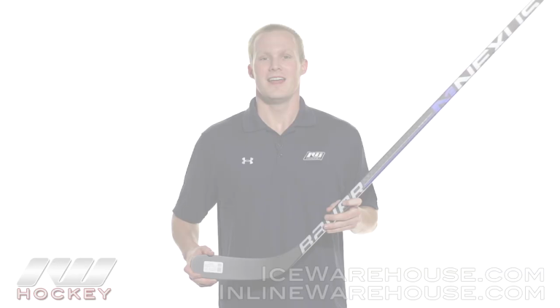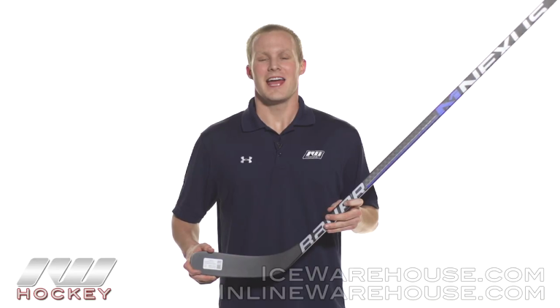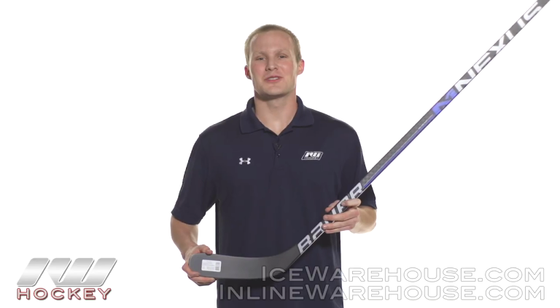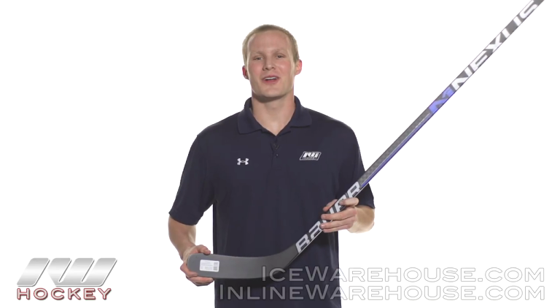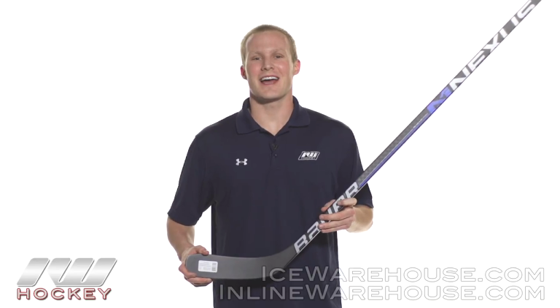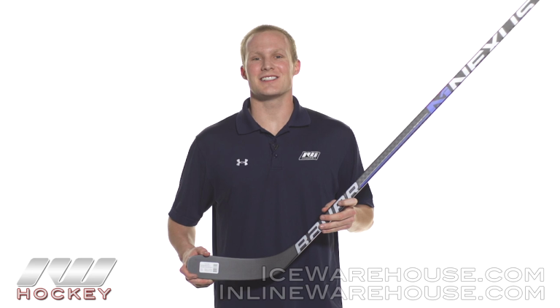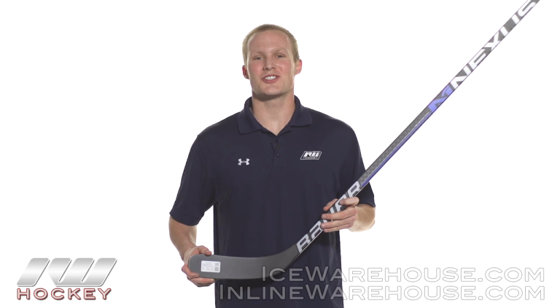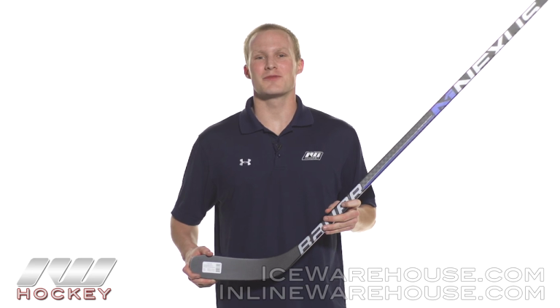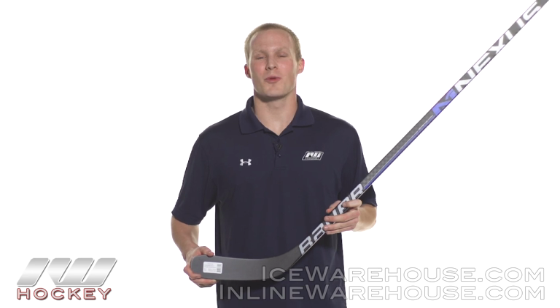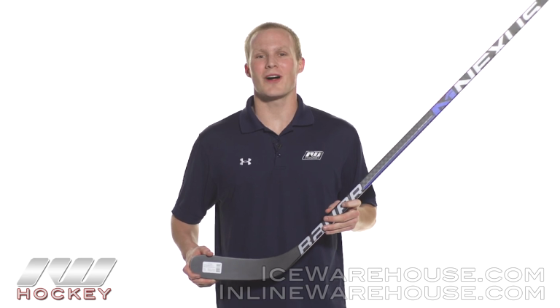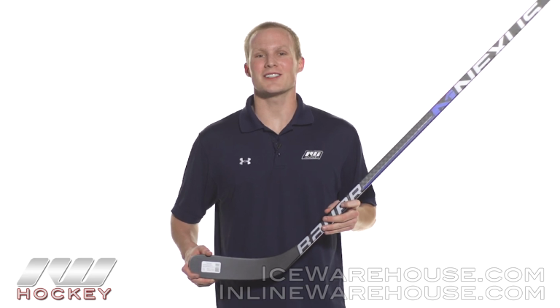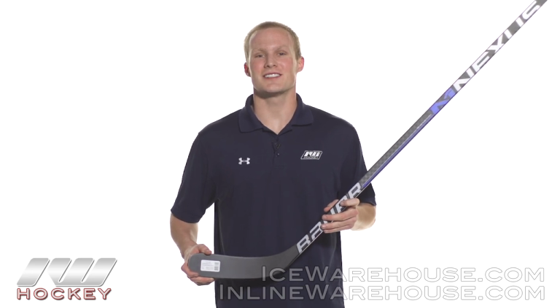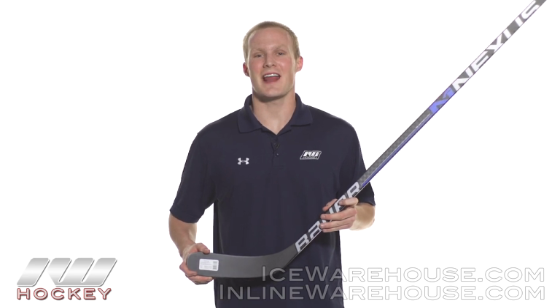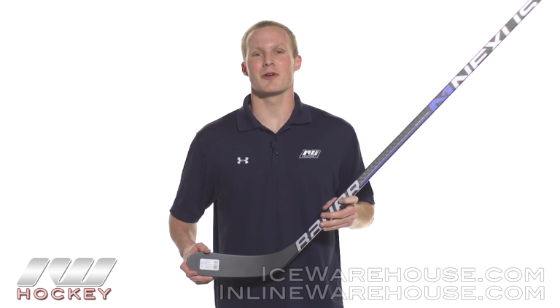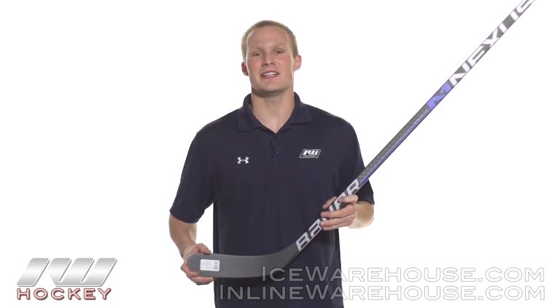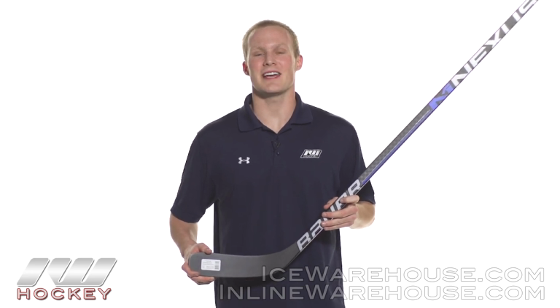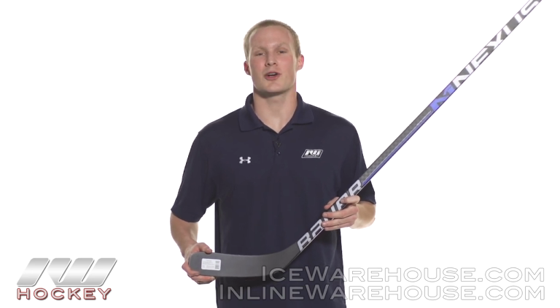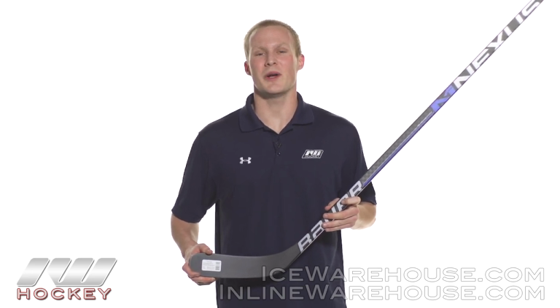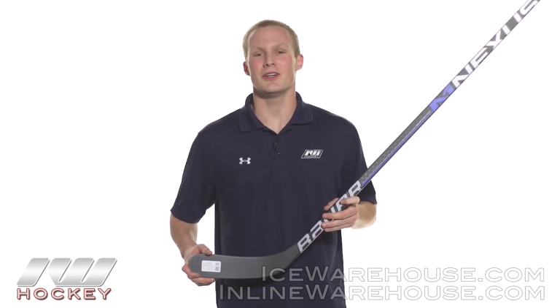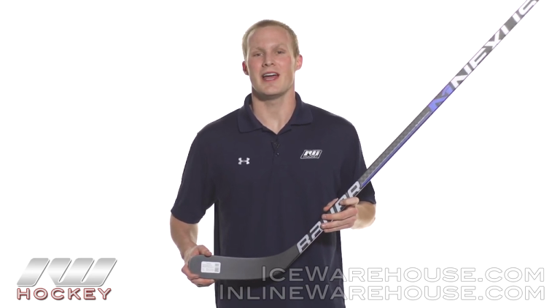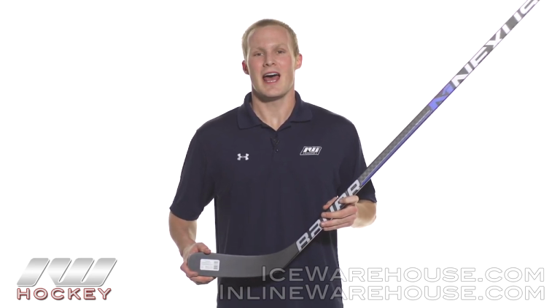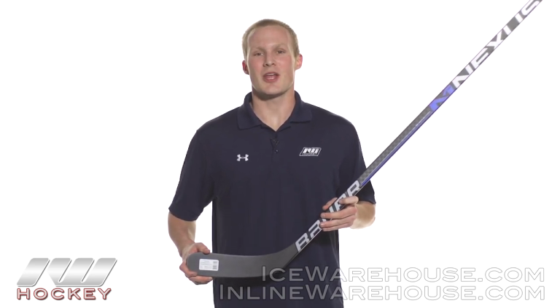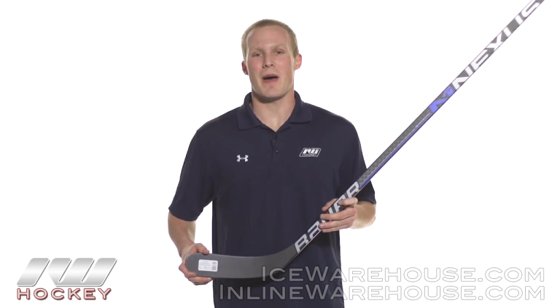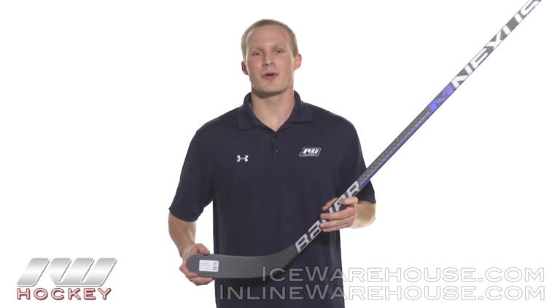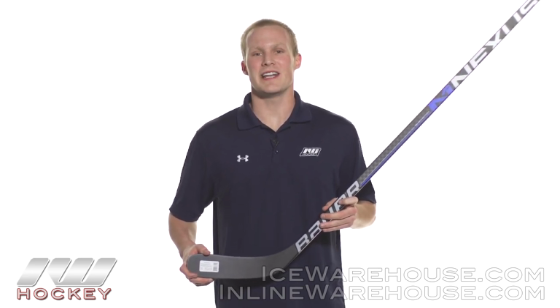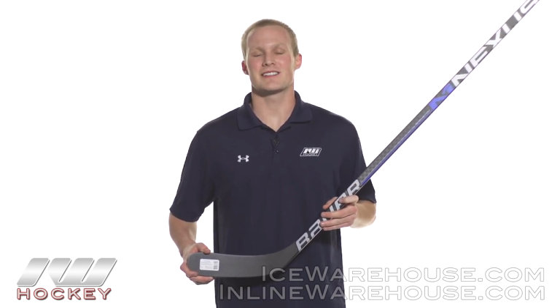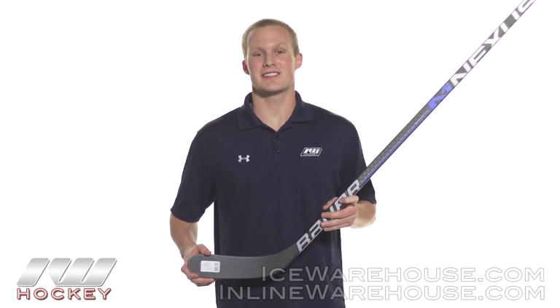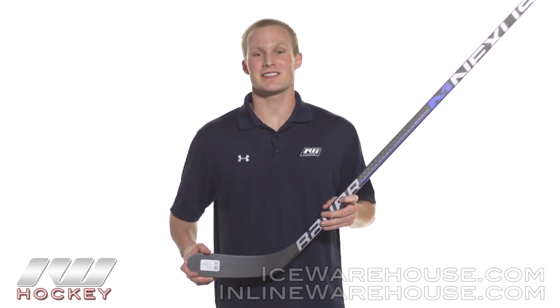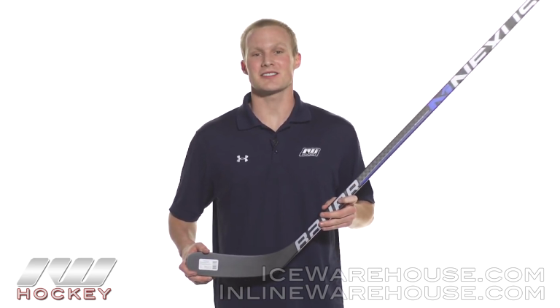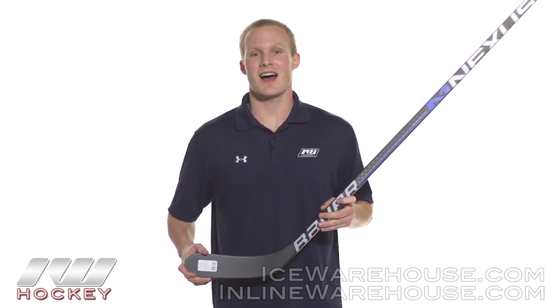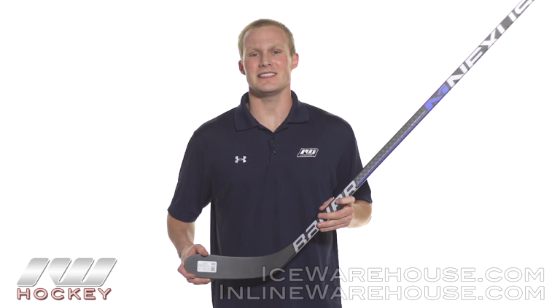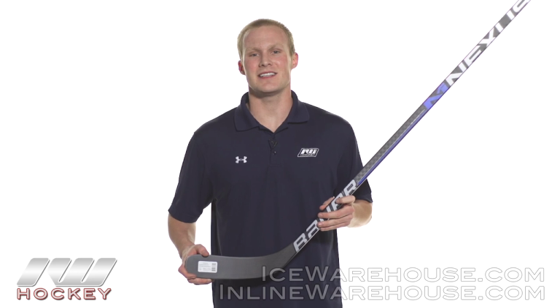Hey, what's going on guys, it's Chase from The Warehouse and today we're going to be taking a quick look at the Bauer Nexus 6000 hockey stick.